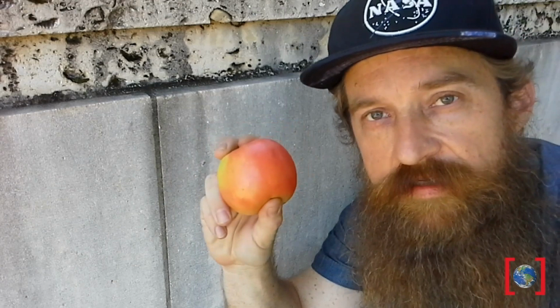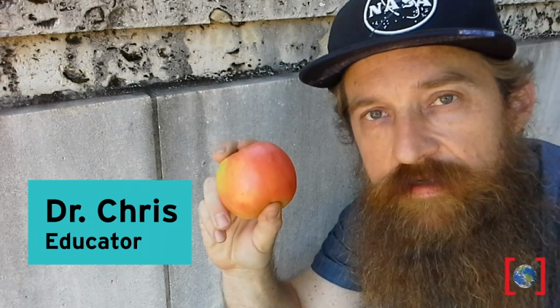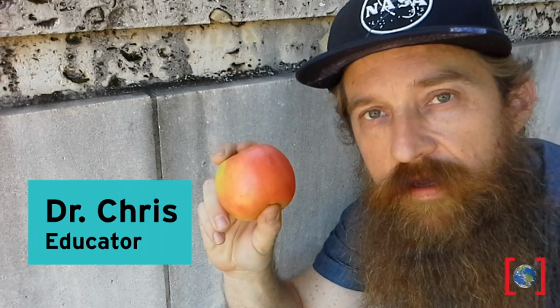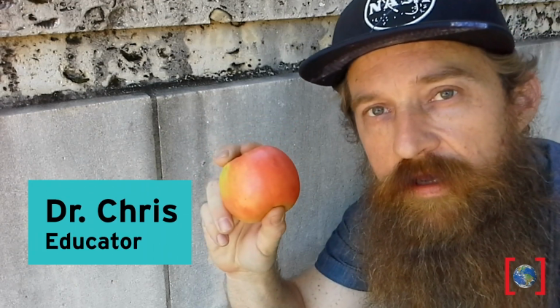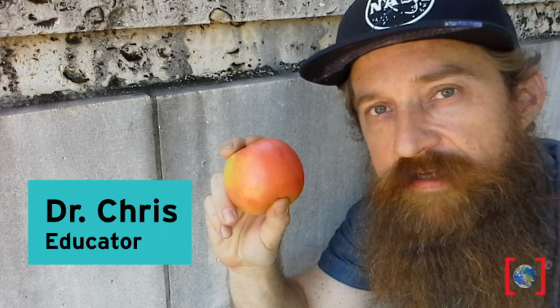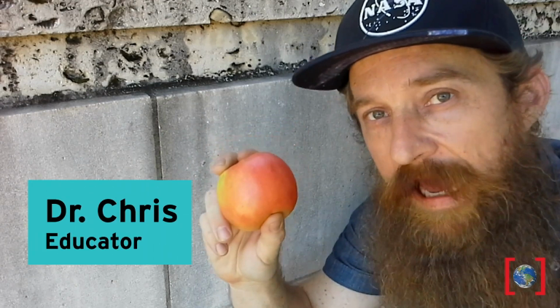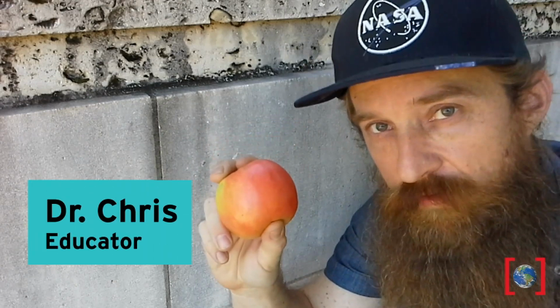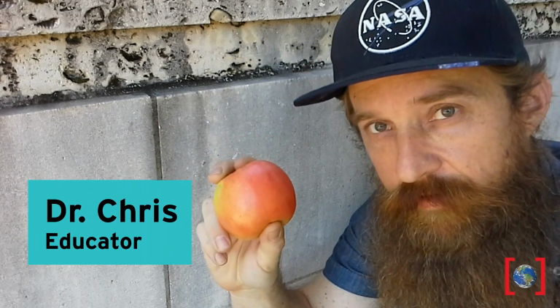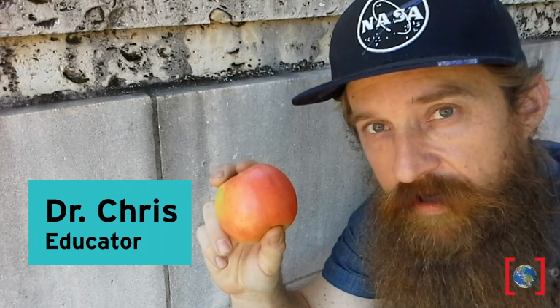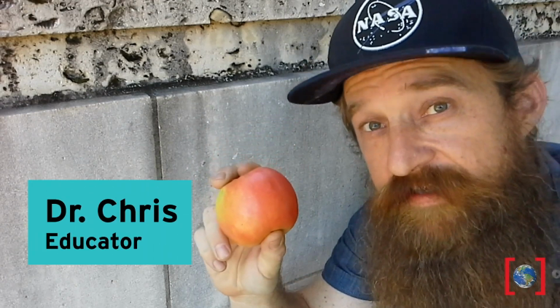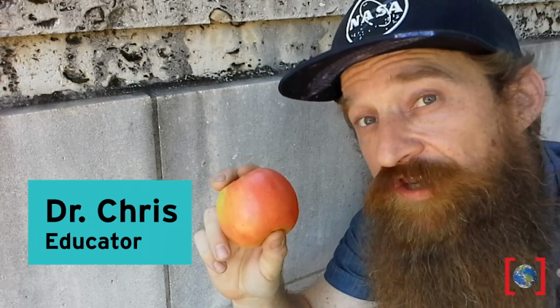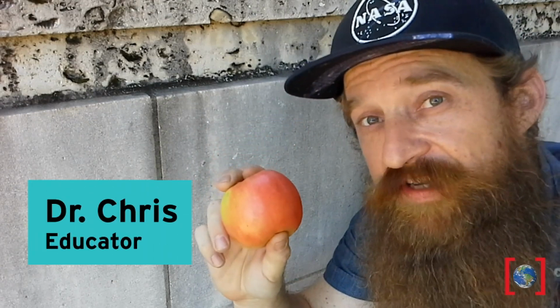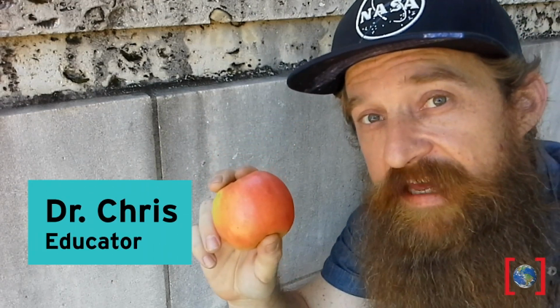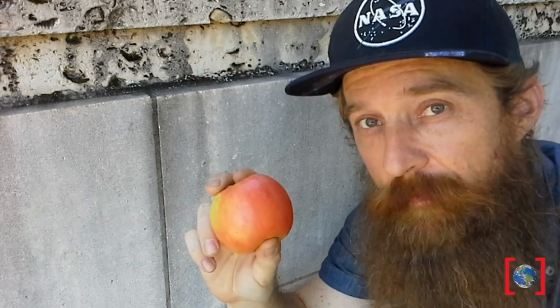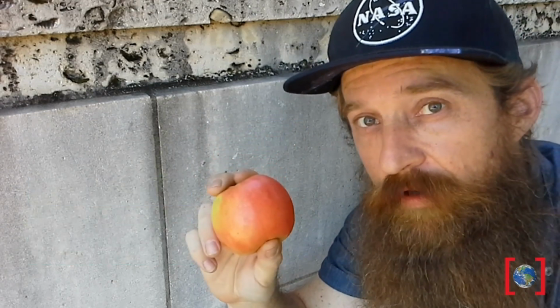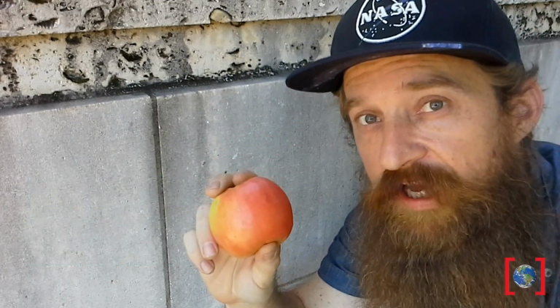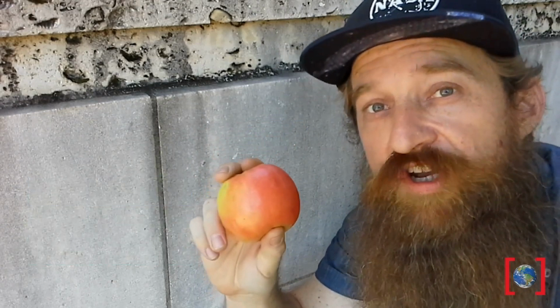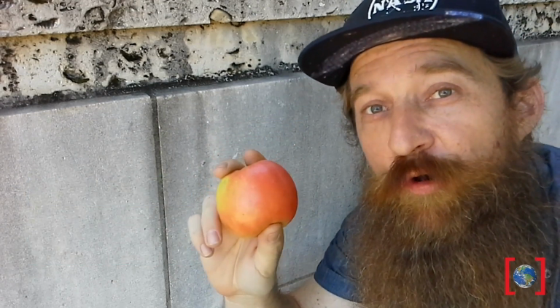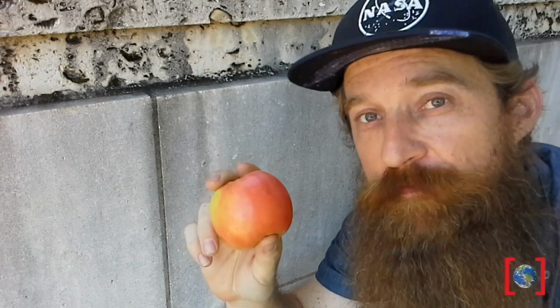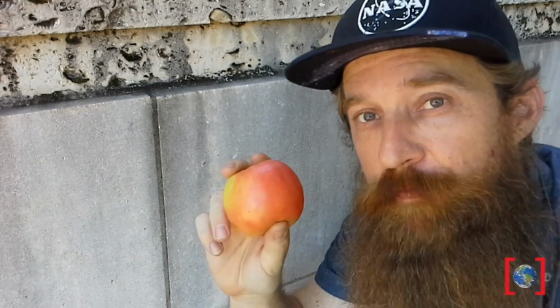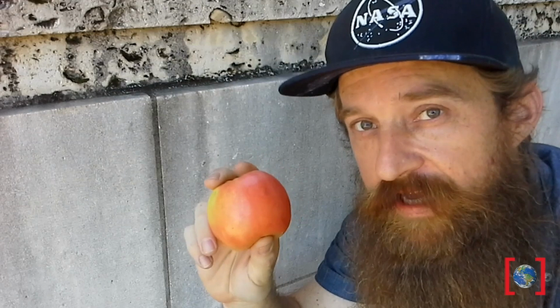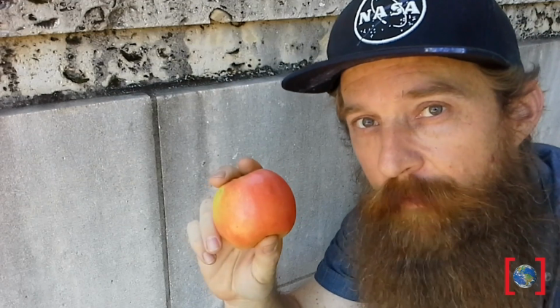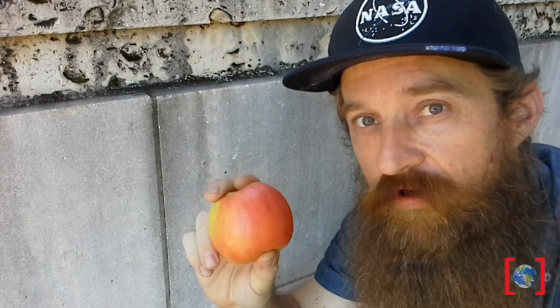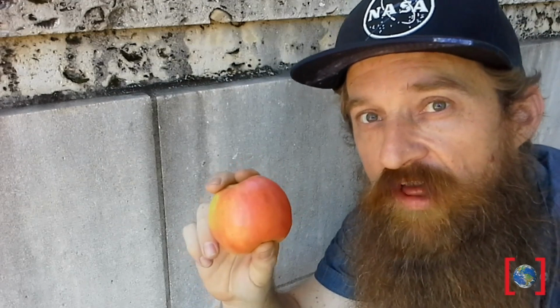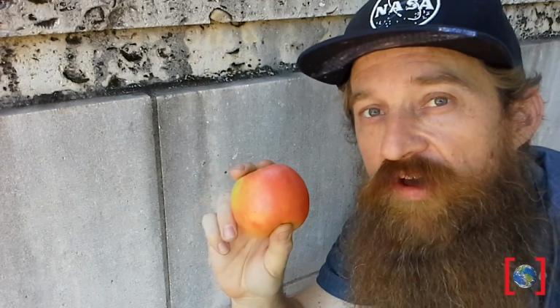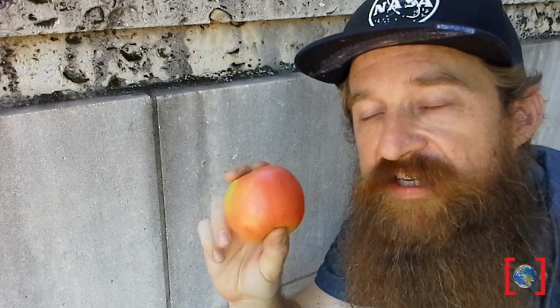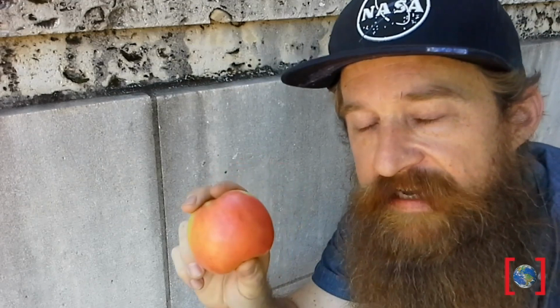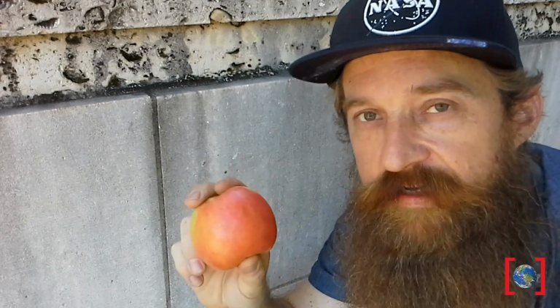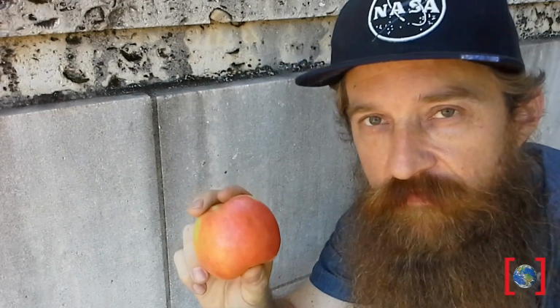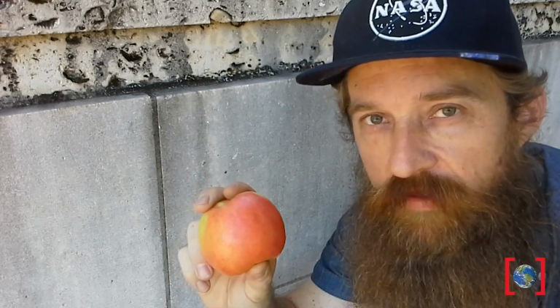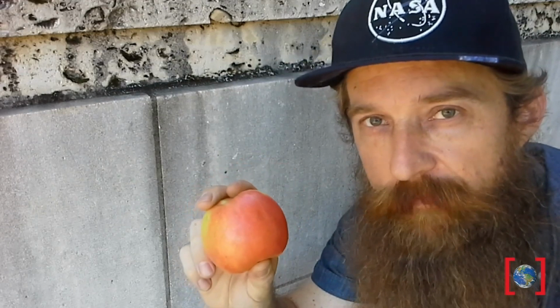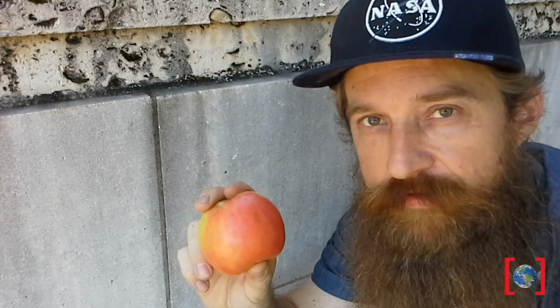This is an apple. It's not just any apple — it's a Crisp Pink apple, the tastiest of all the apples.